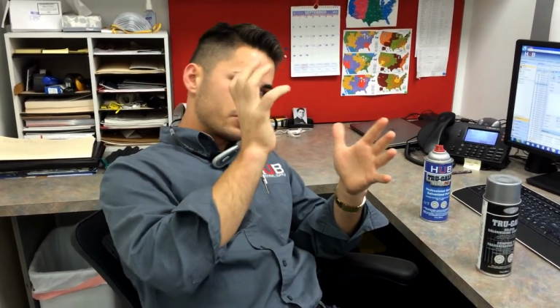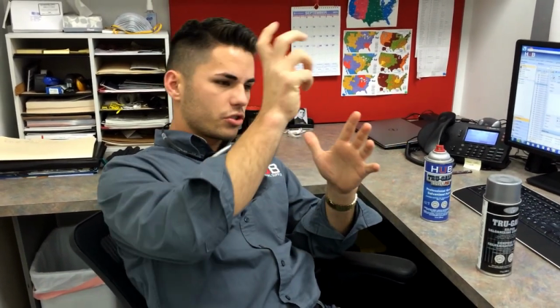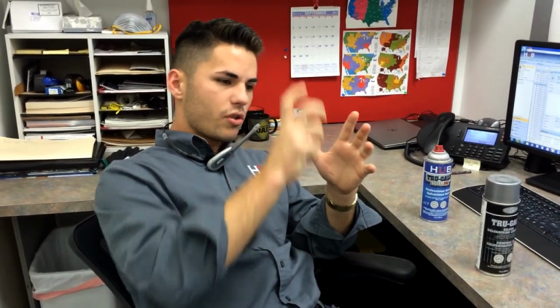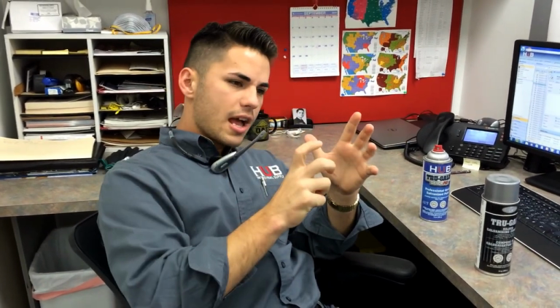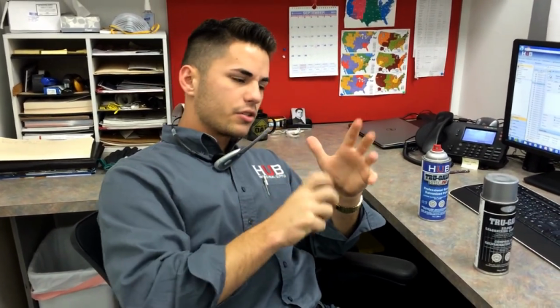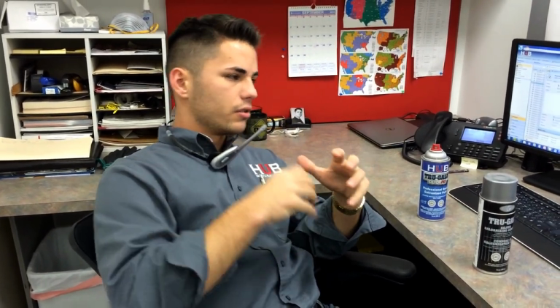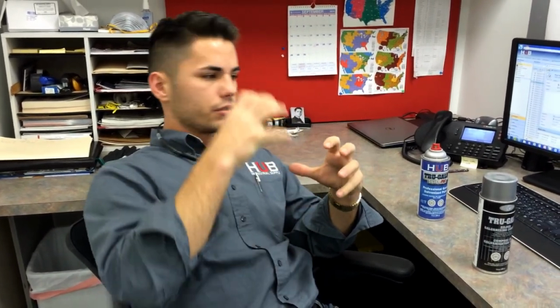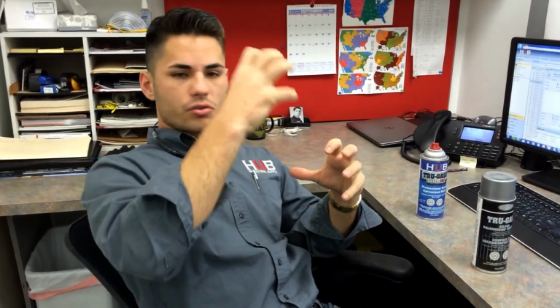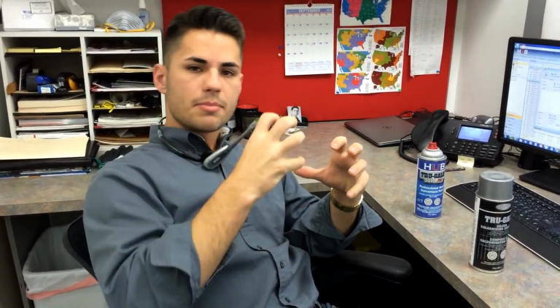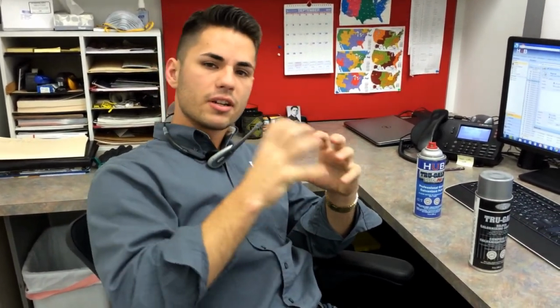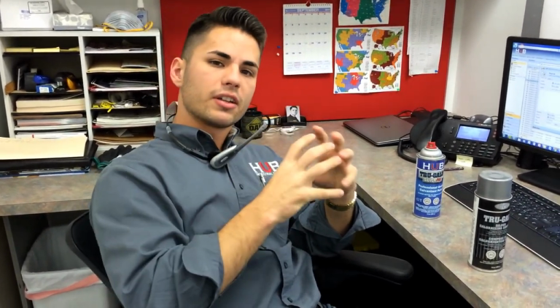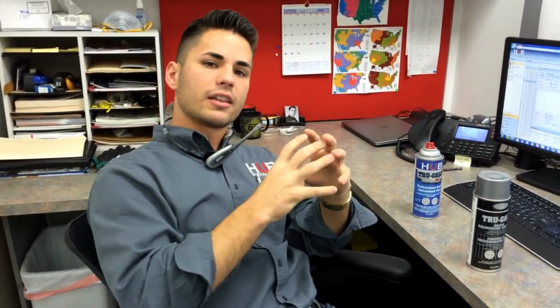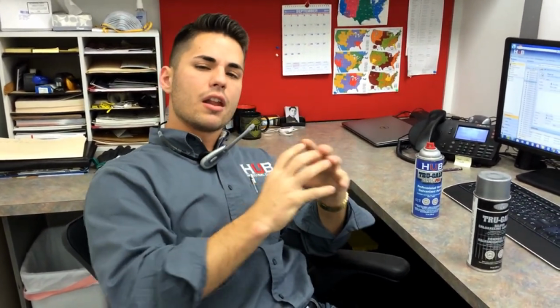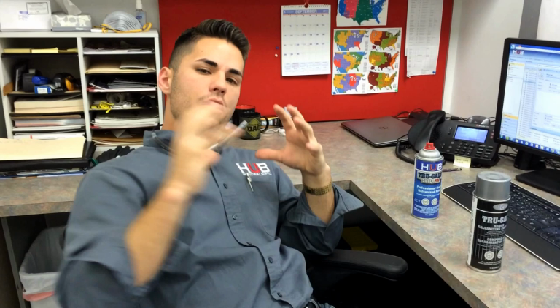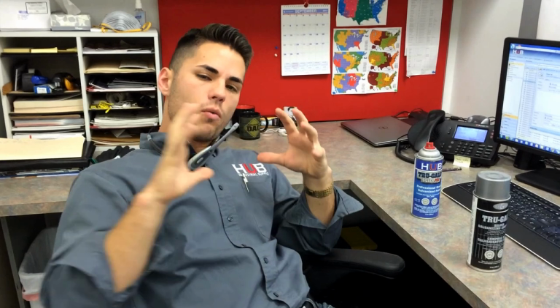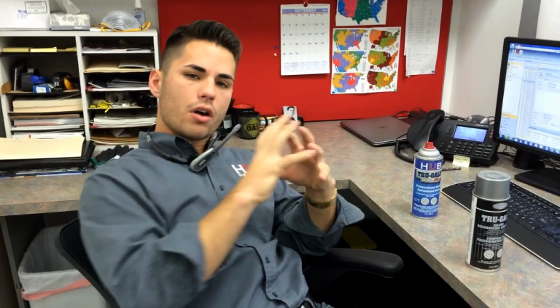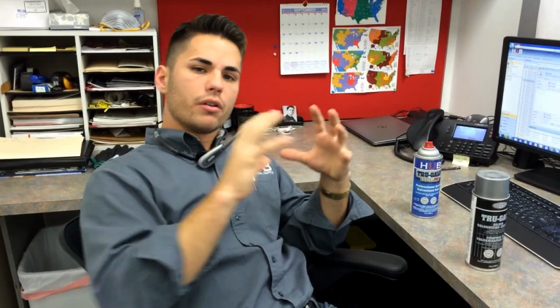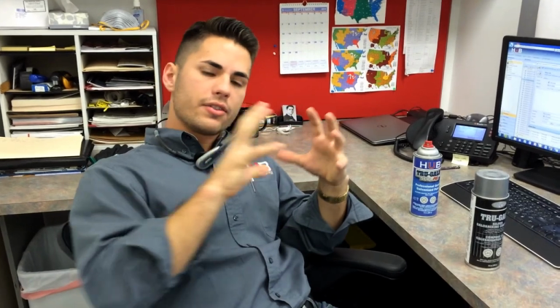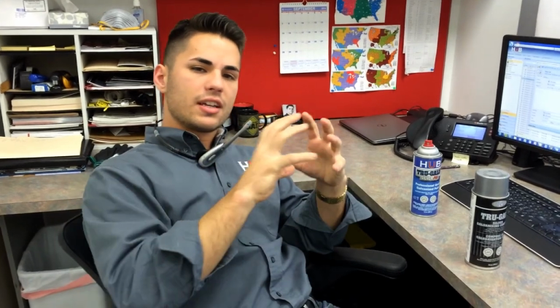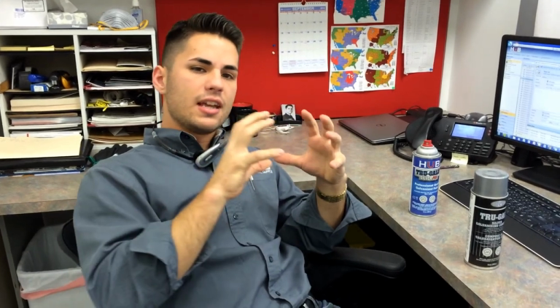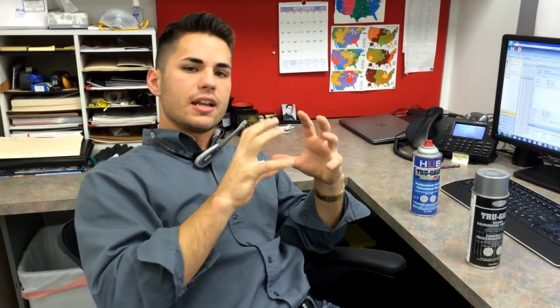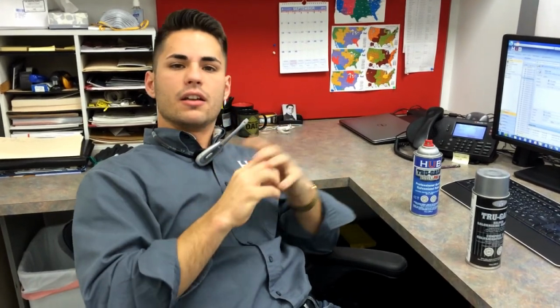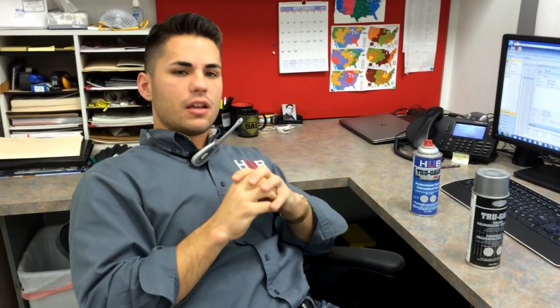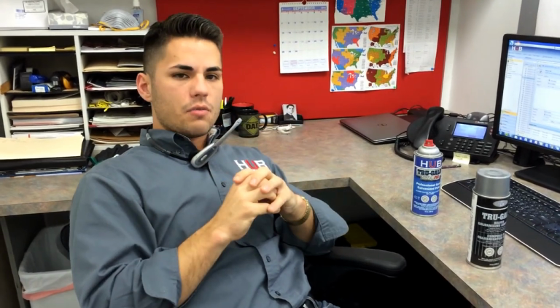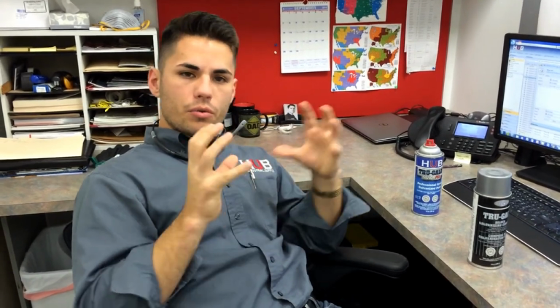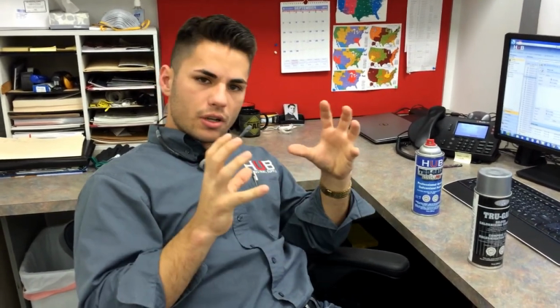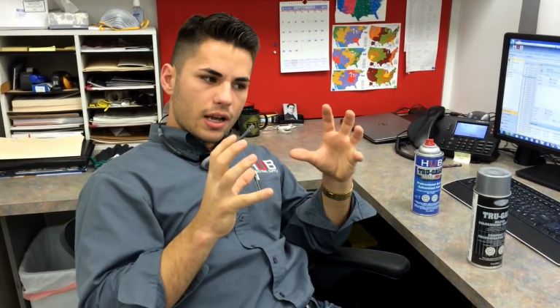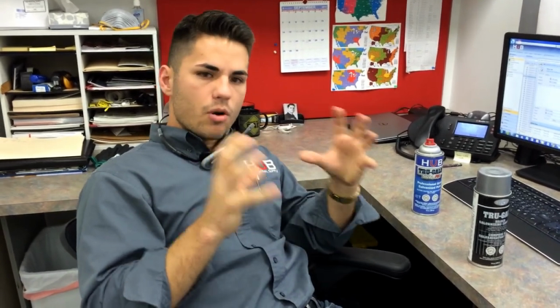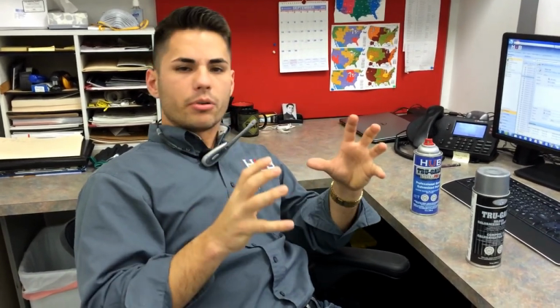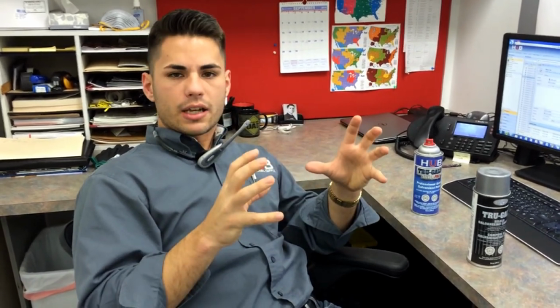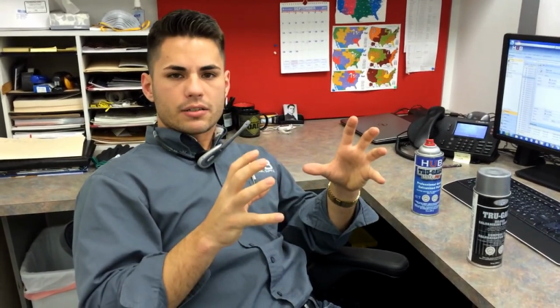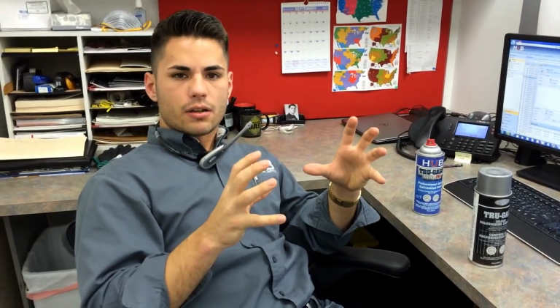Well, the primer is basically only a barrier, so if it's scratched or scraped or anything like that, water or anything can get in — it won't protect itself.